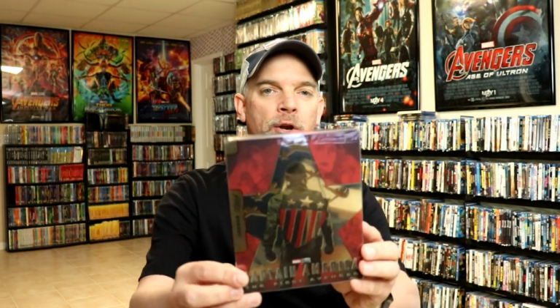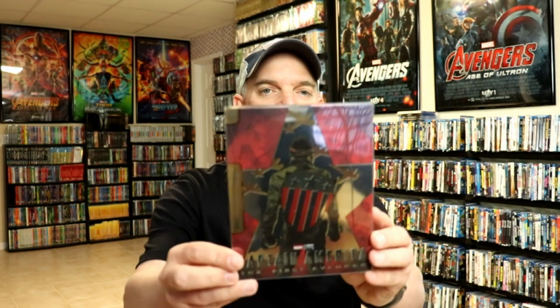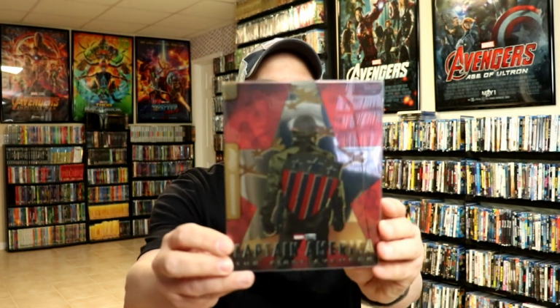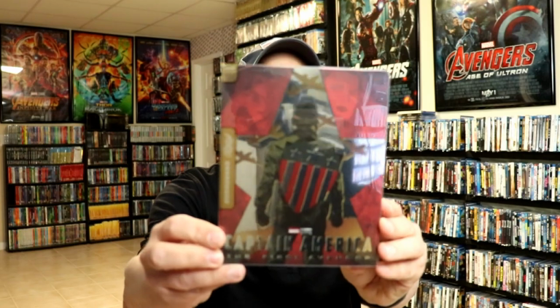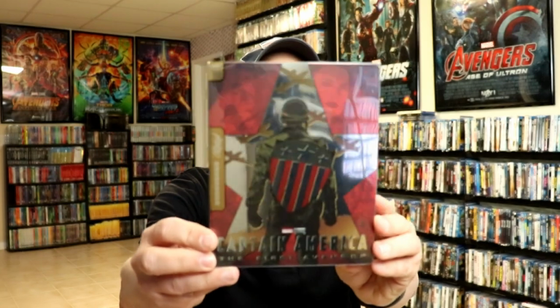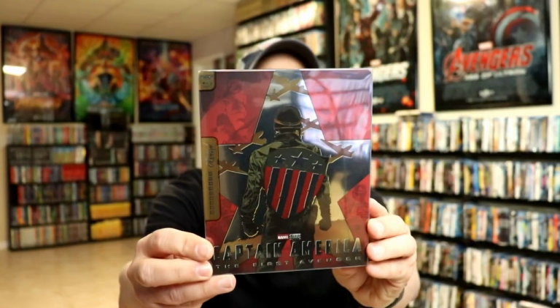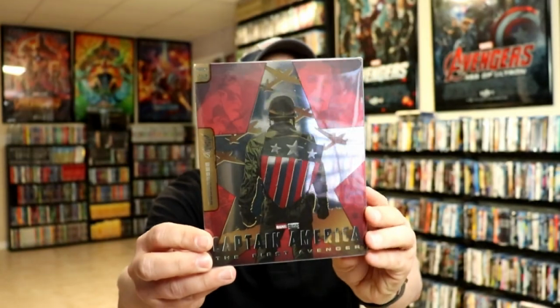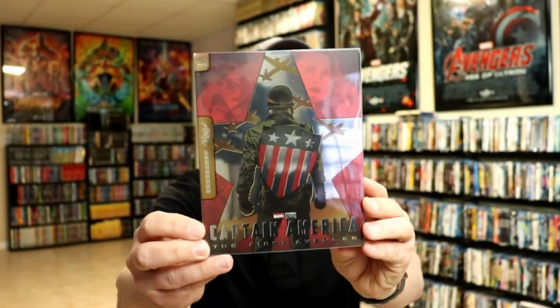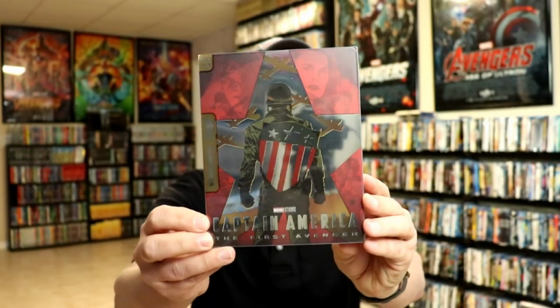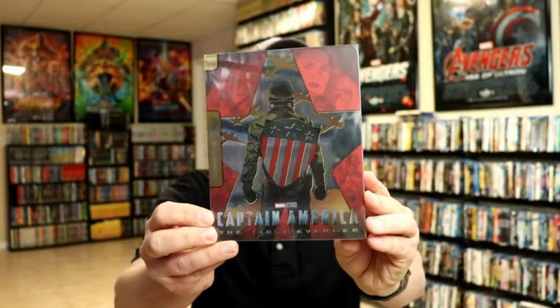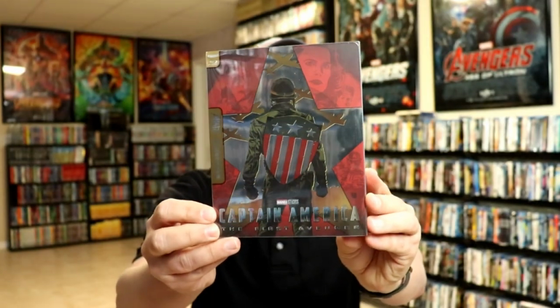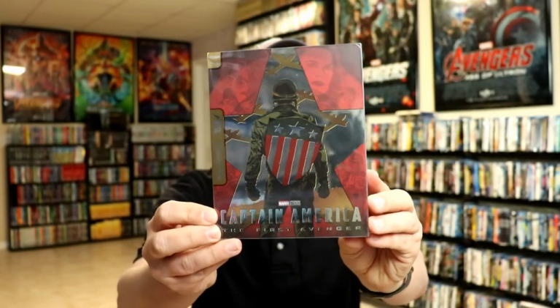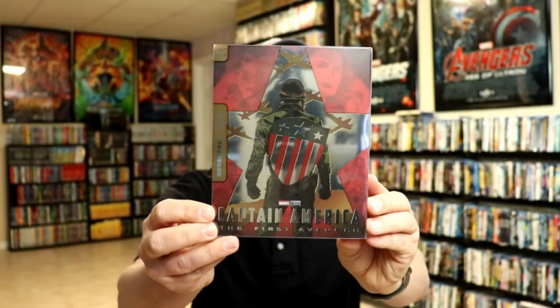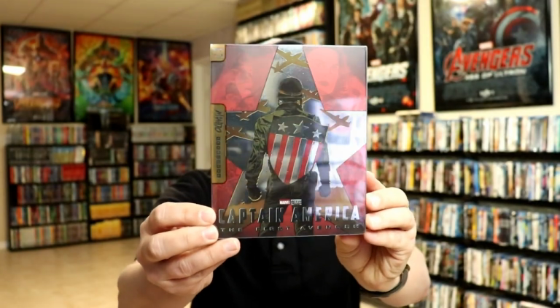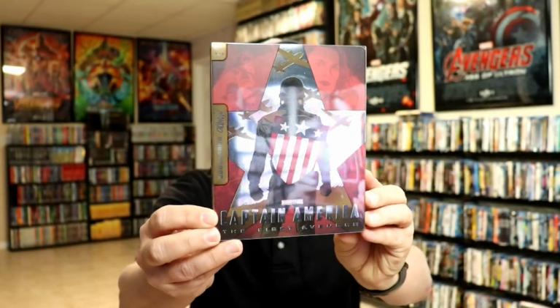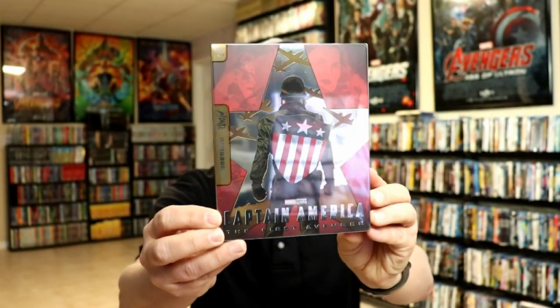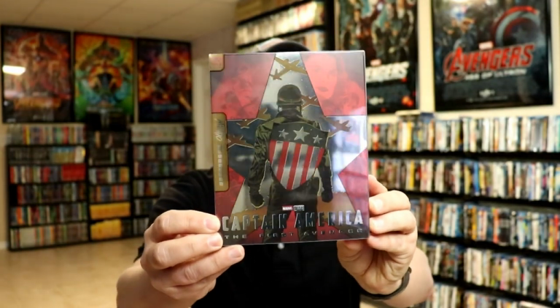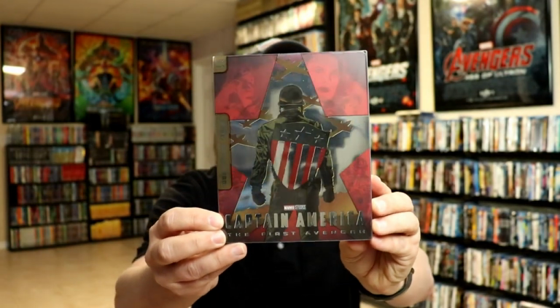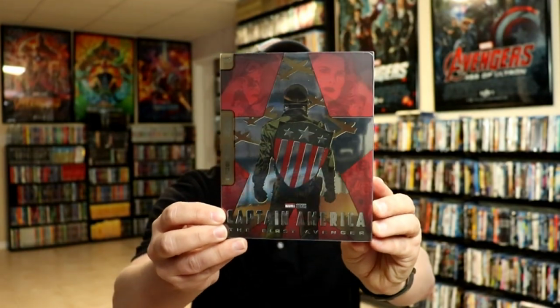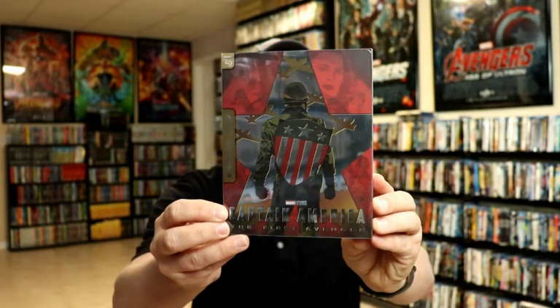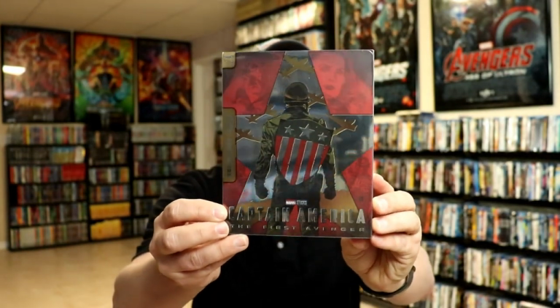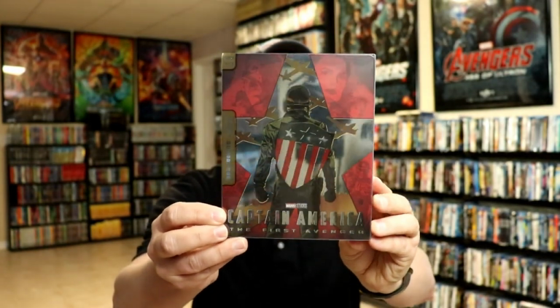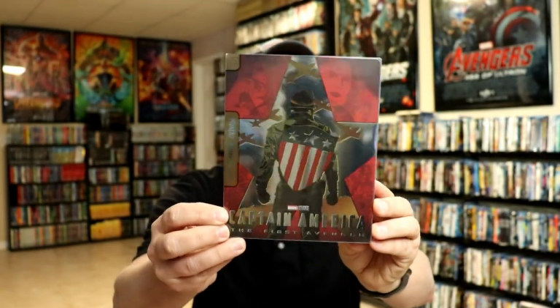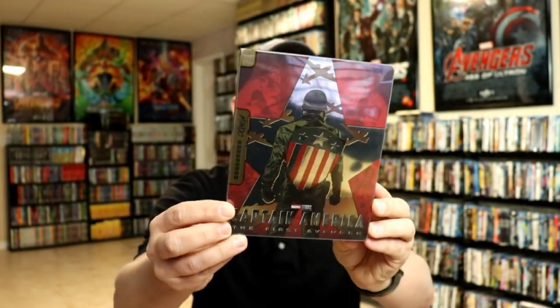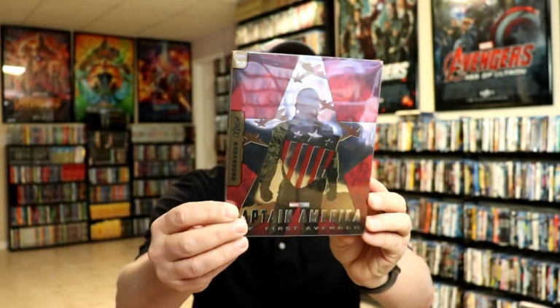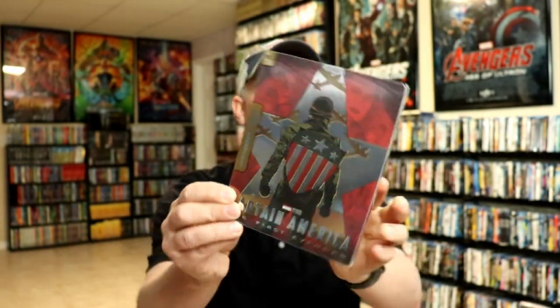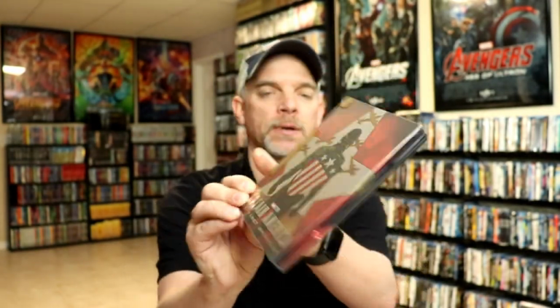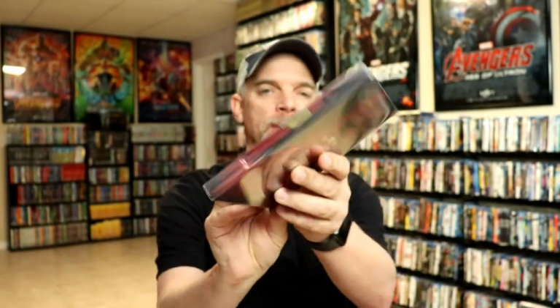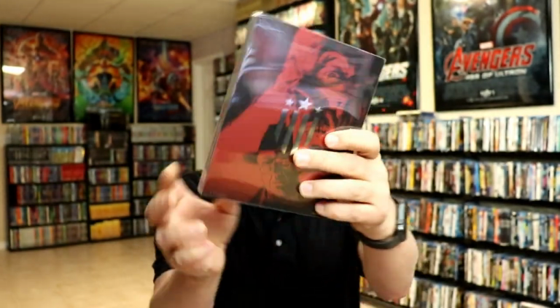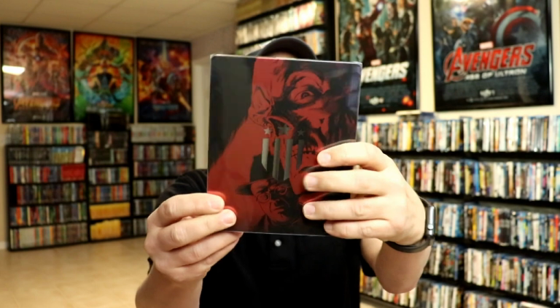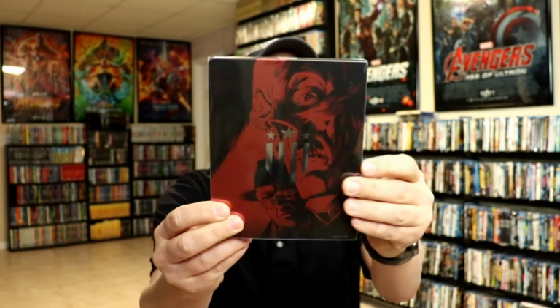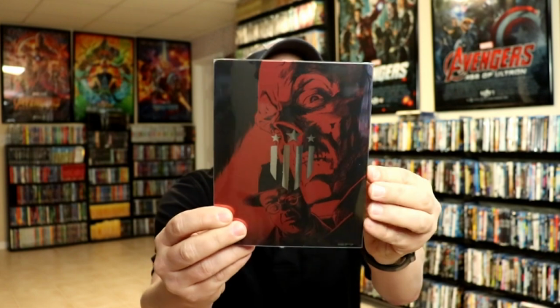Here is the front of the steelbook and the sleeve. So it does come with a clear plastic sleeve, and here's the back.